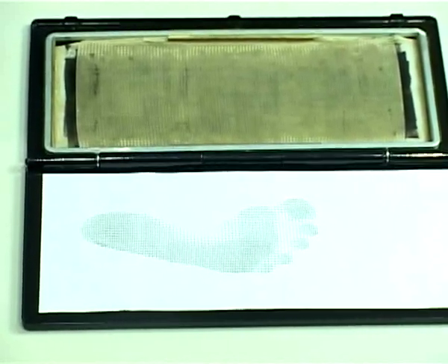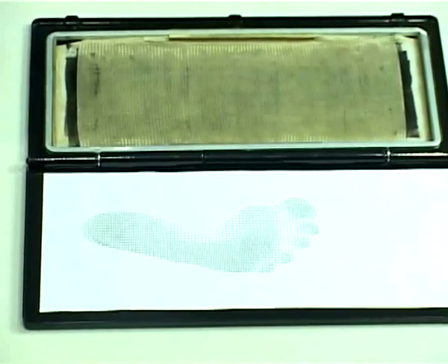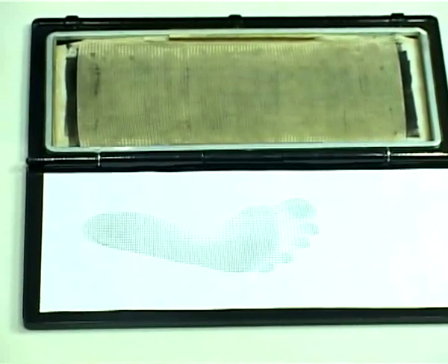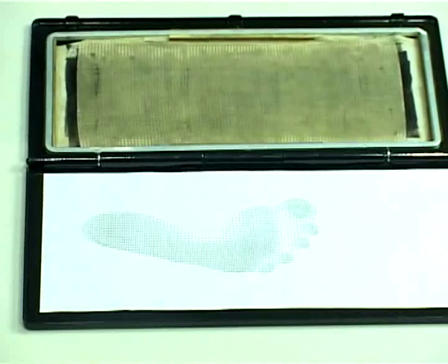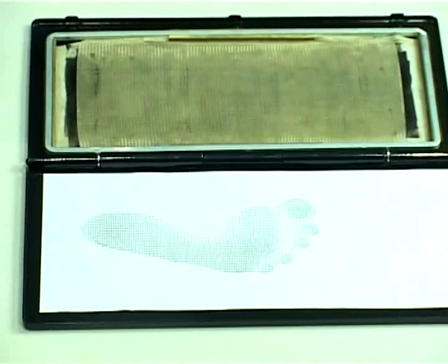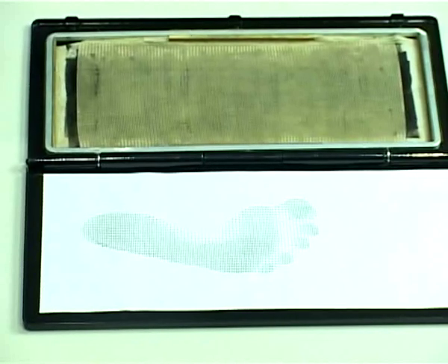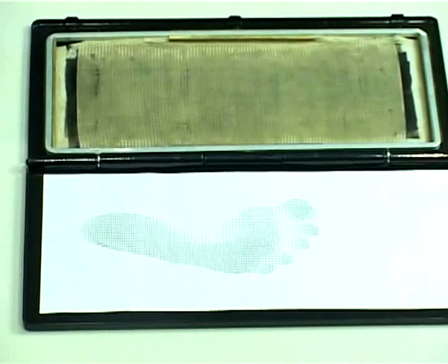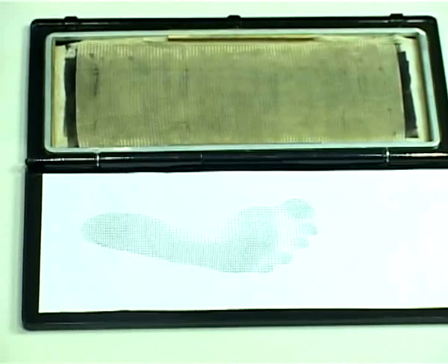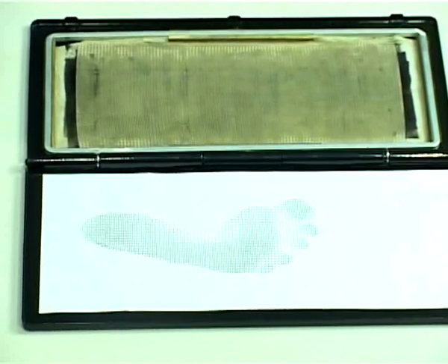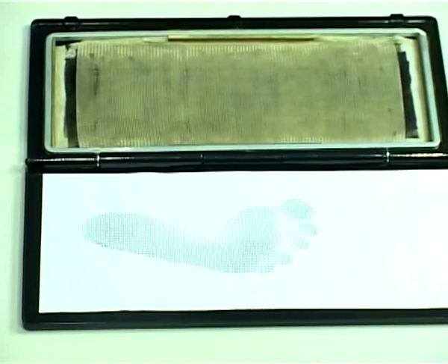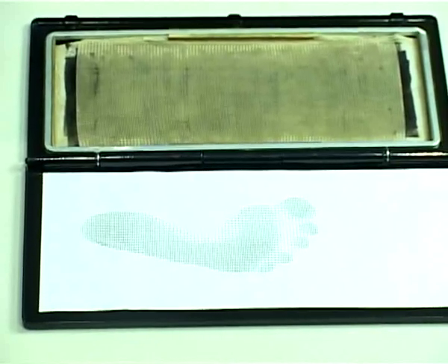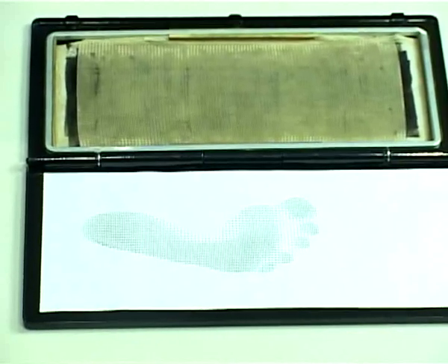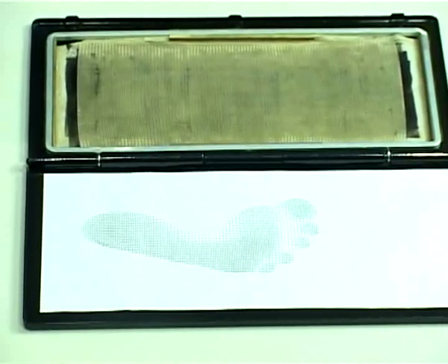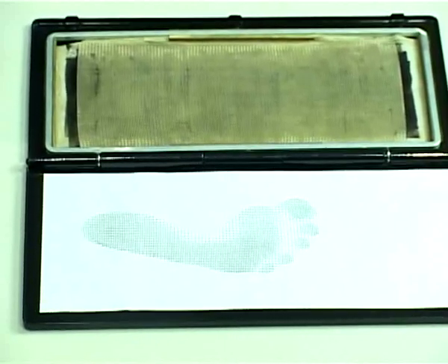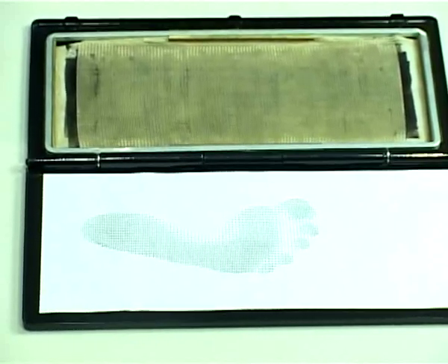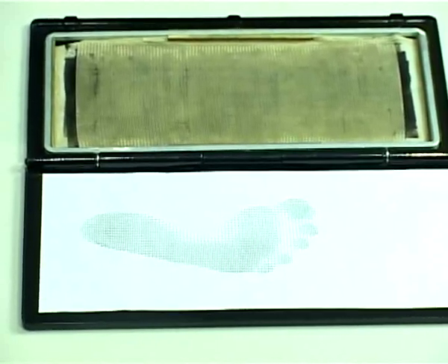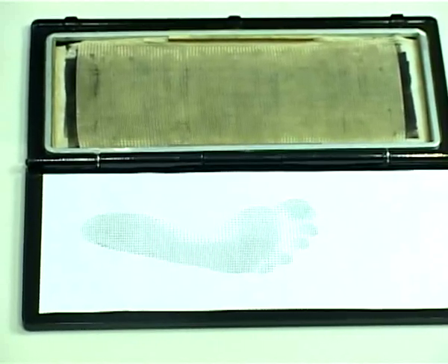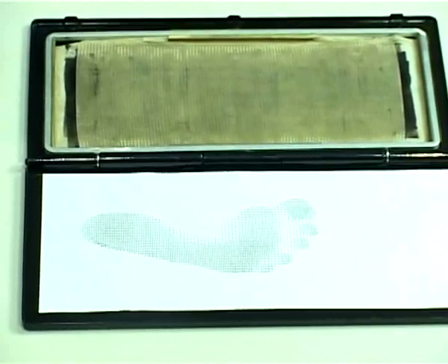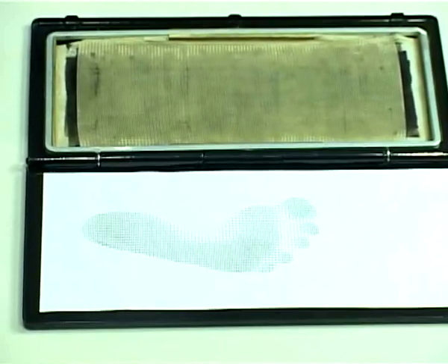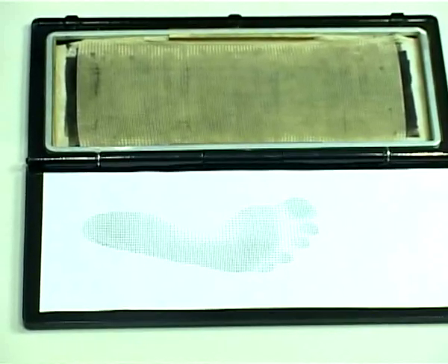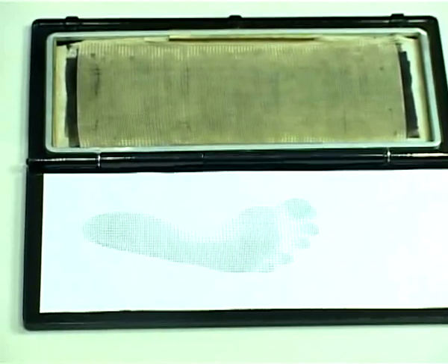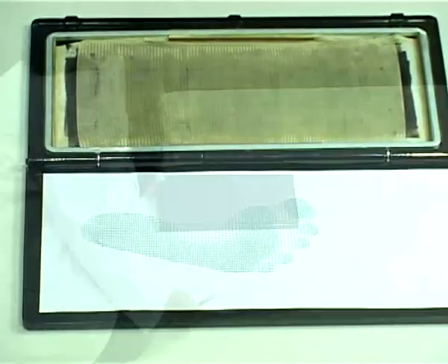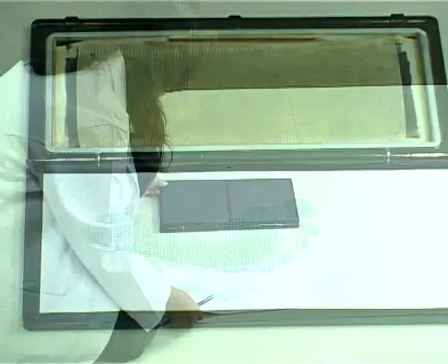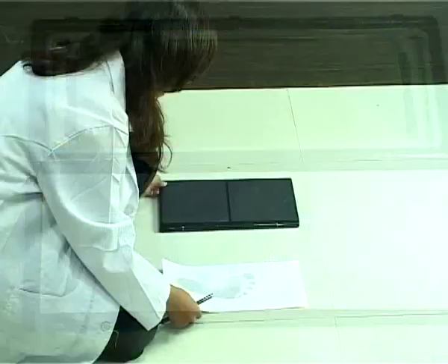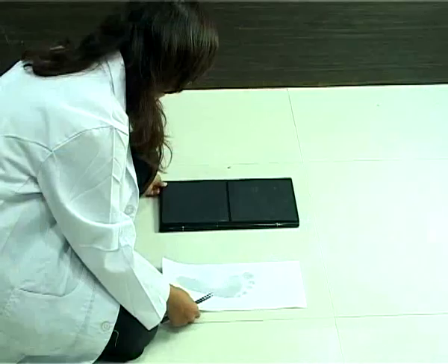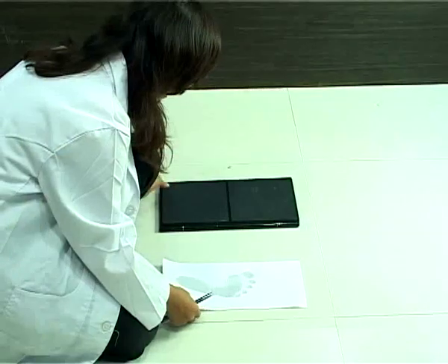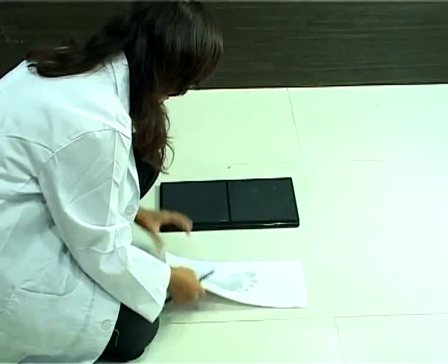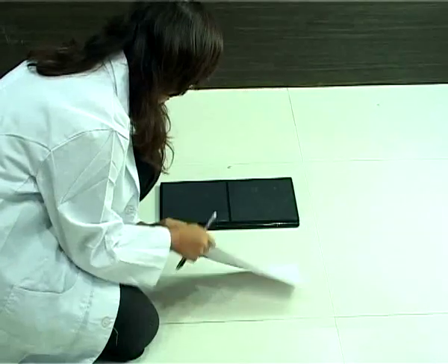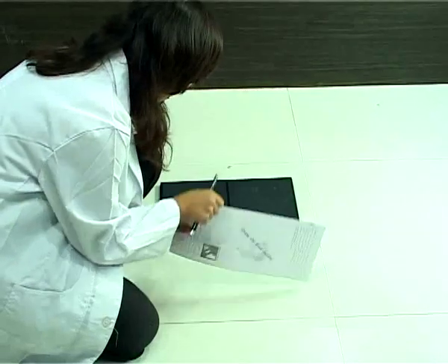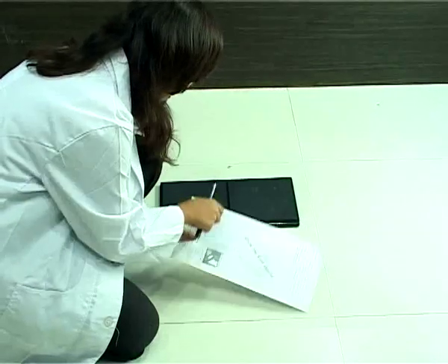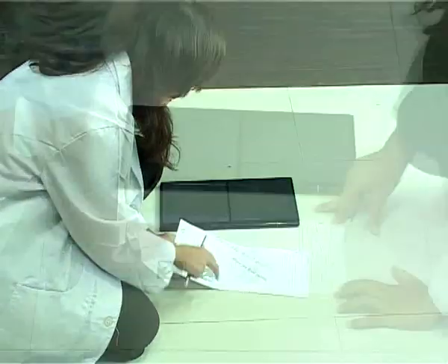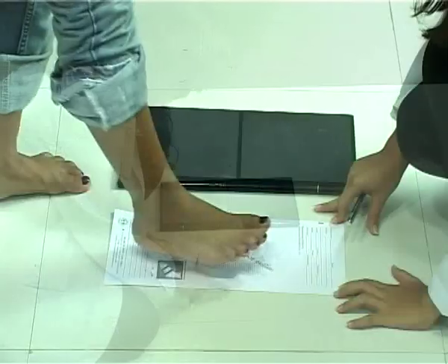Gray scale image — darker areas indicate higher pressure.